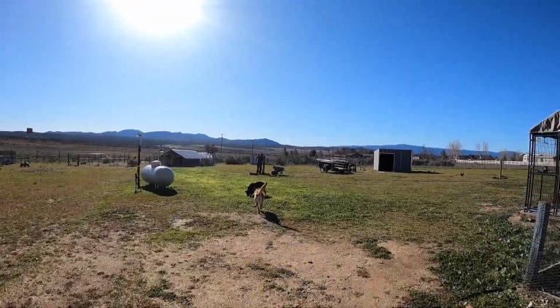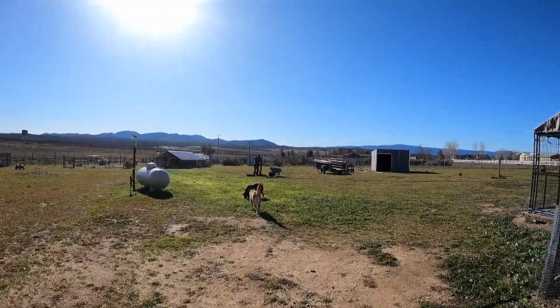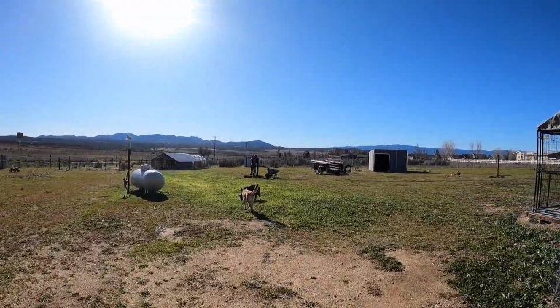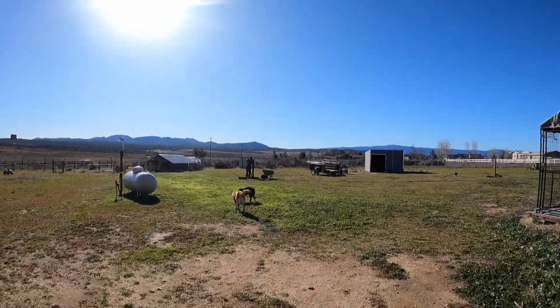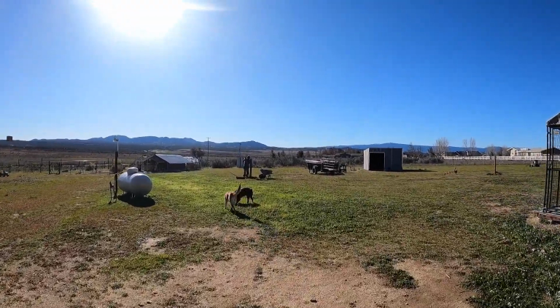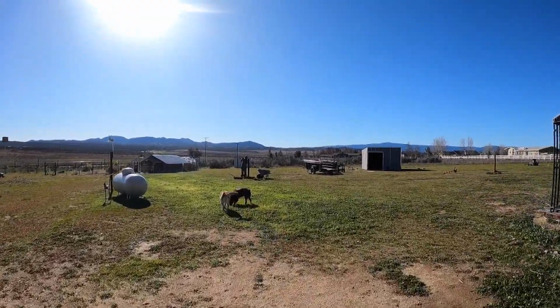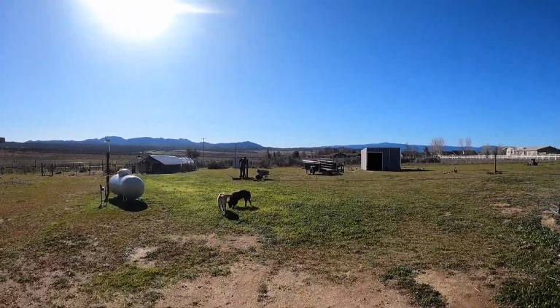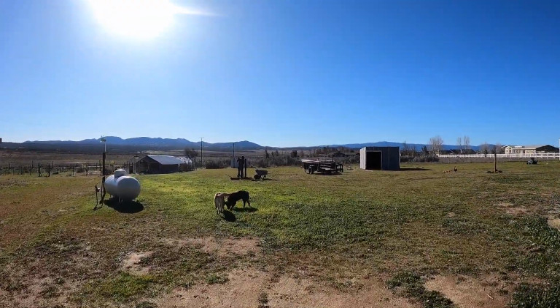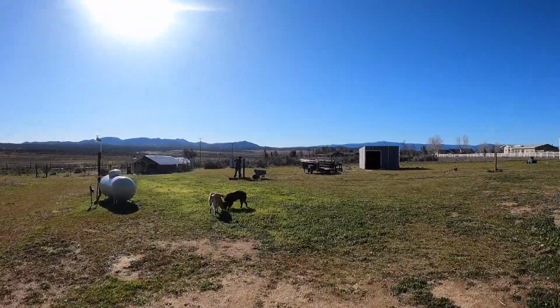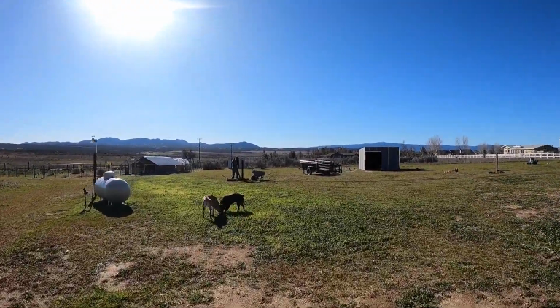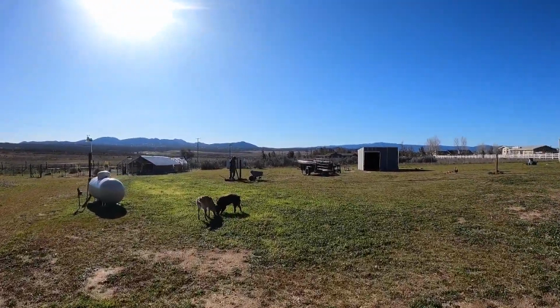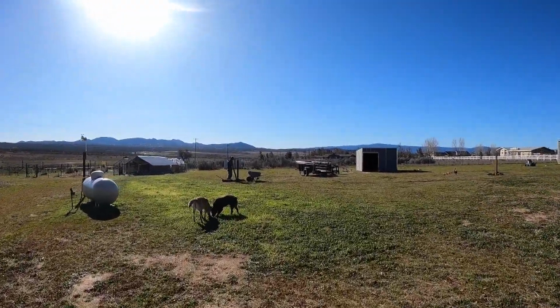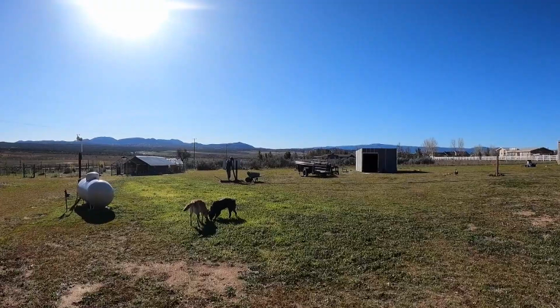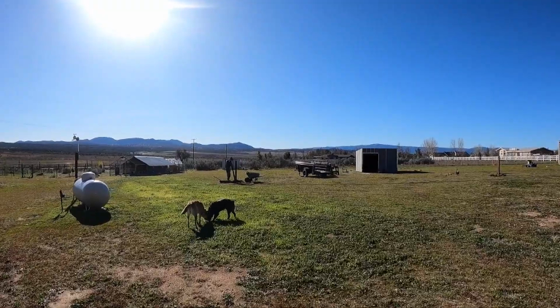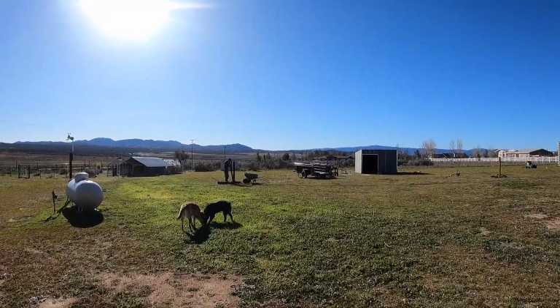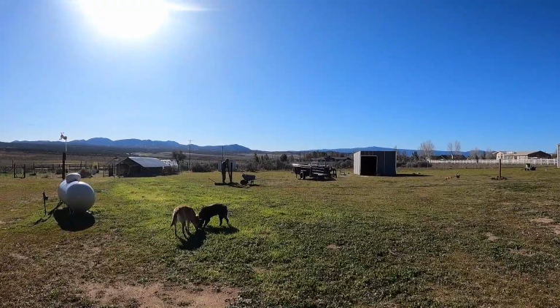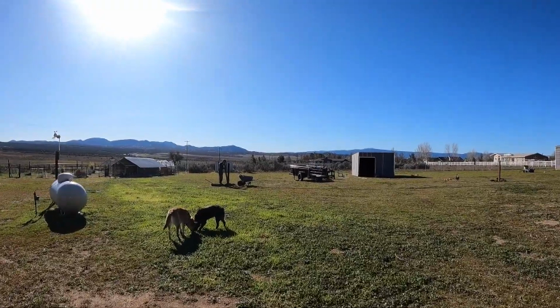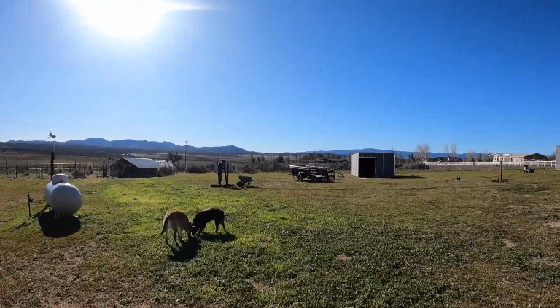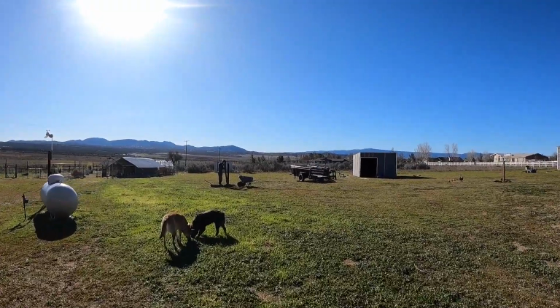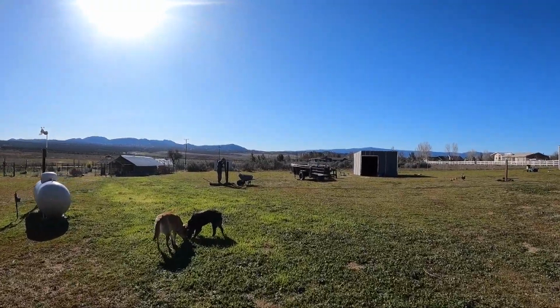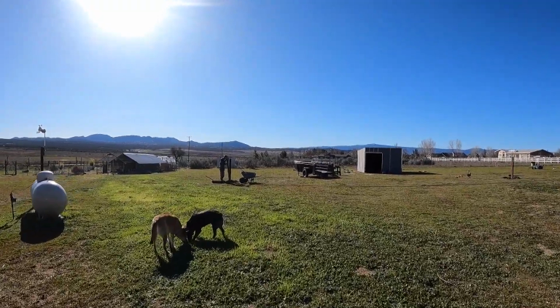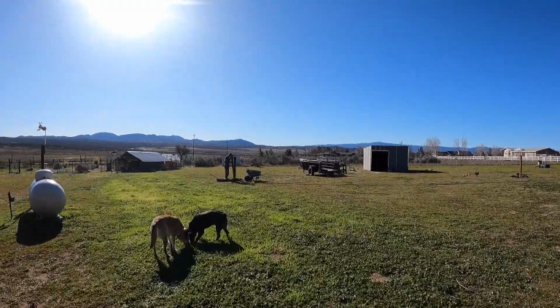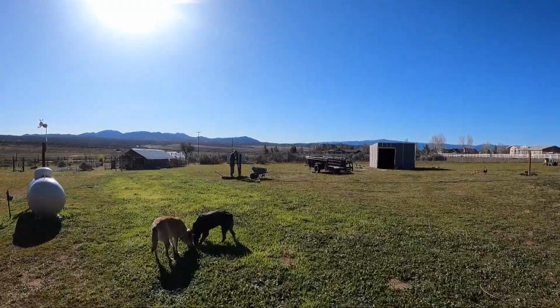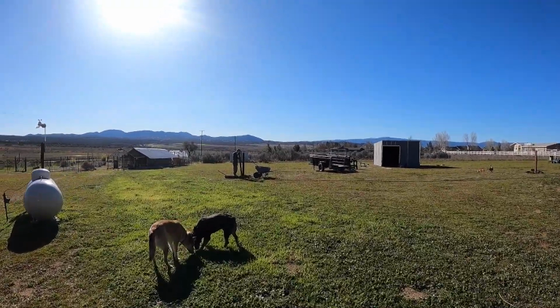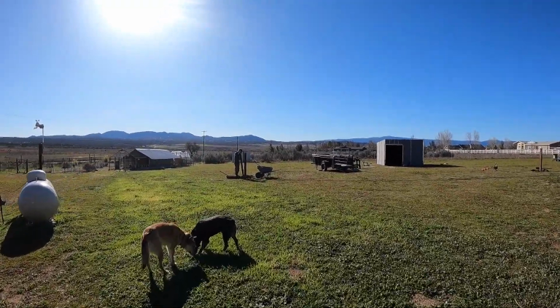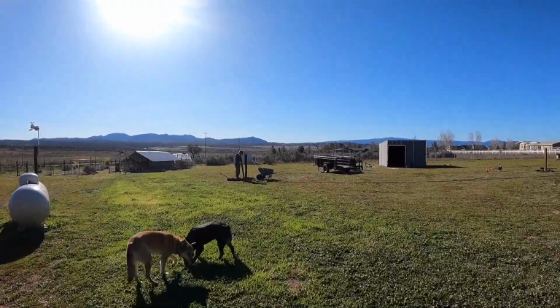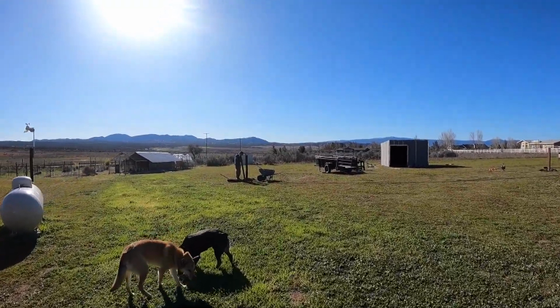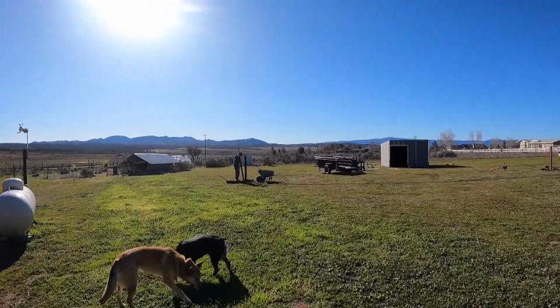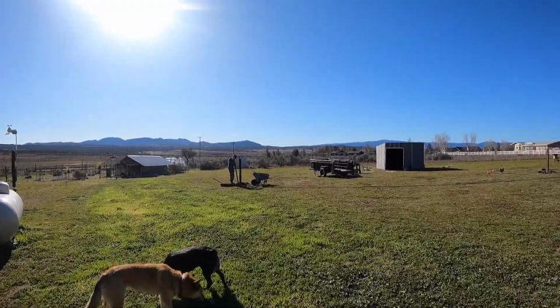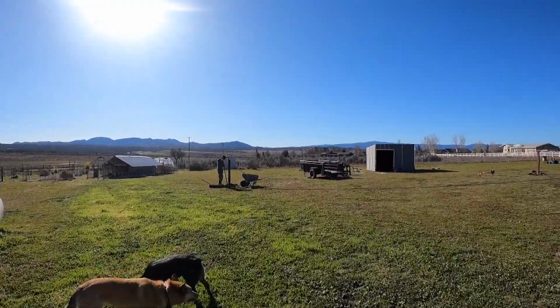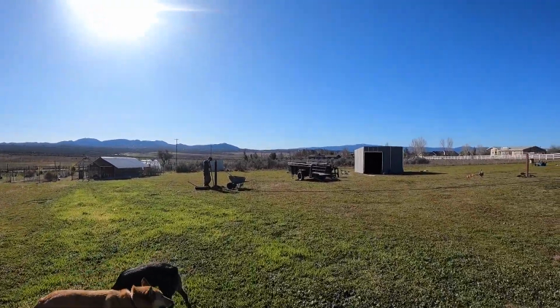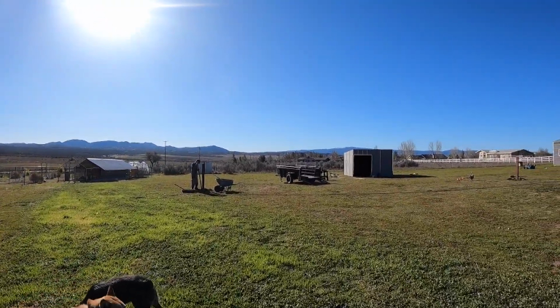Someone likes to come out here and start doing more work without filming, so sometimes I need to jump out here to get video of him filming what he's doing next.